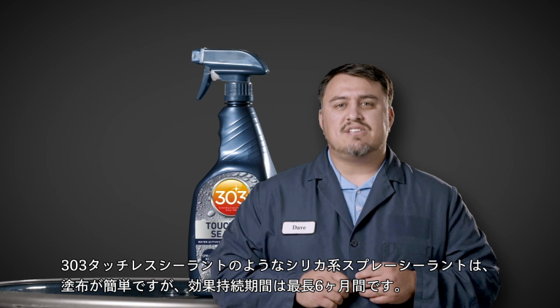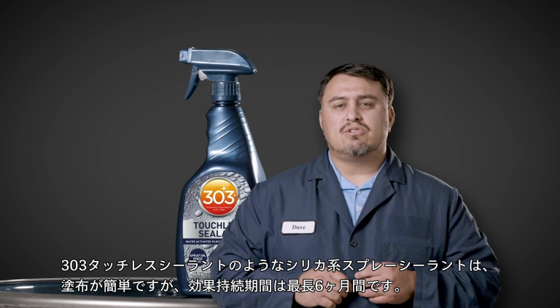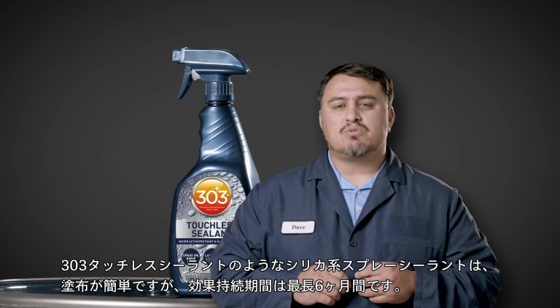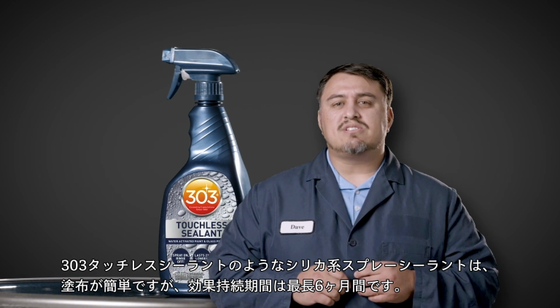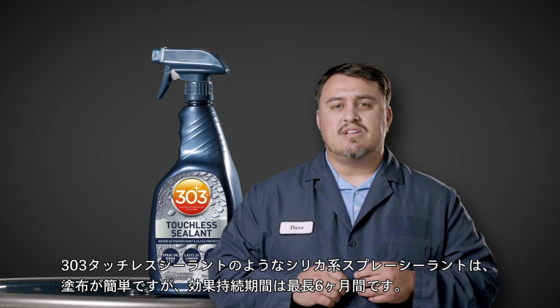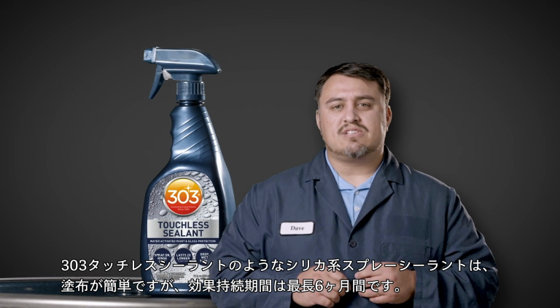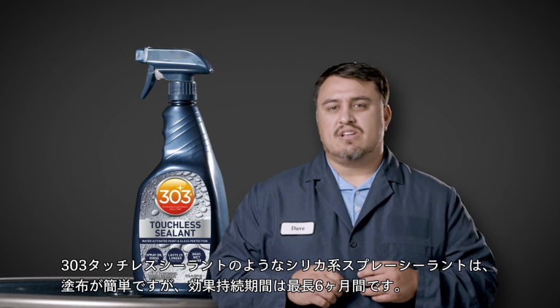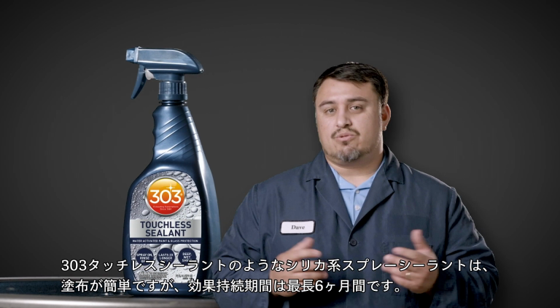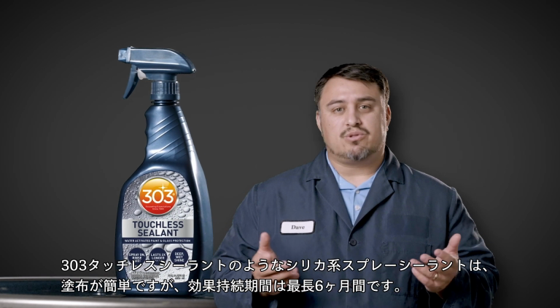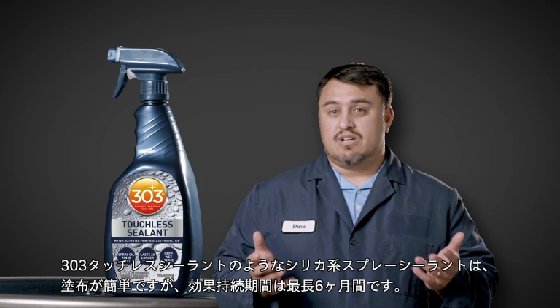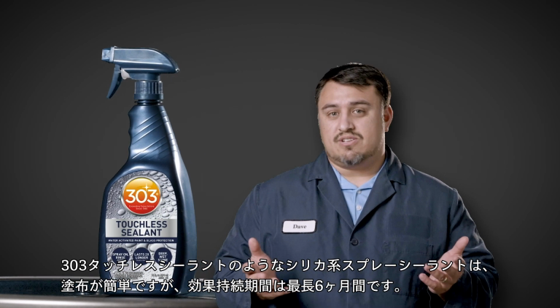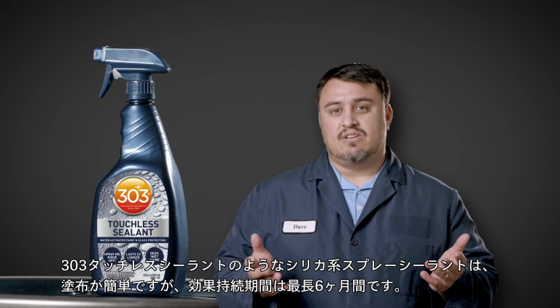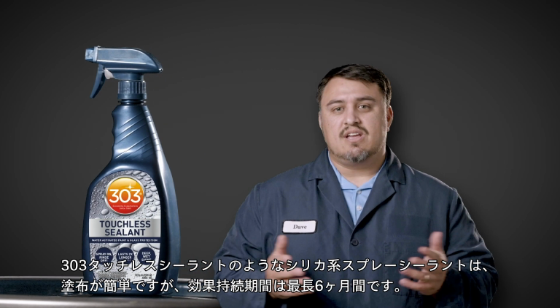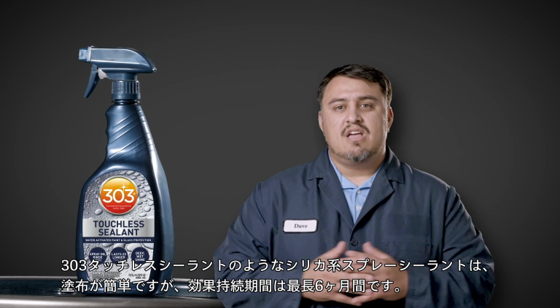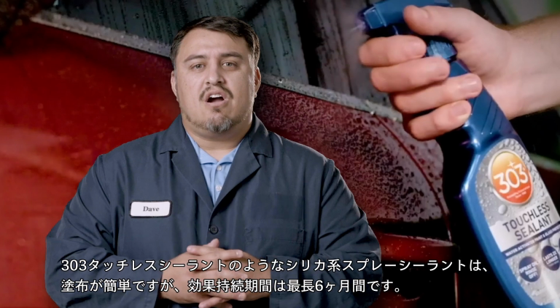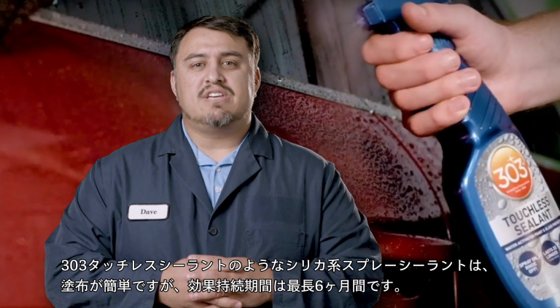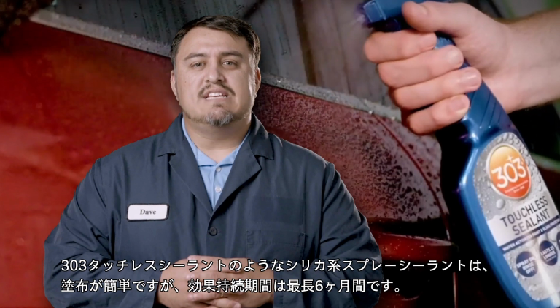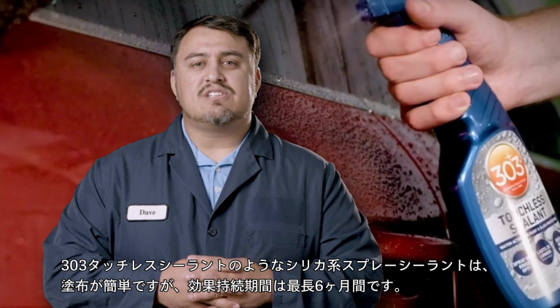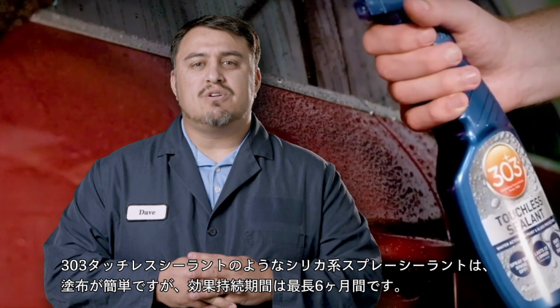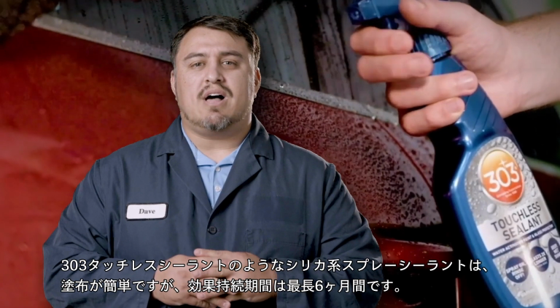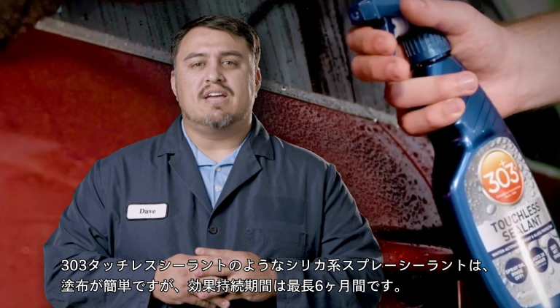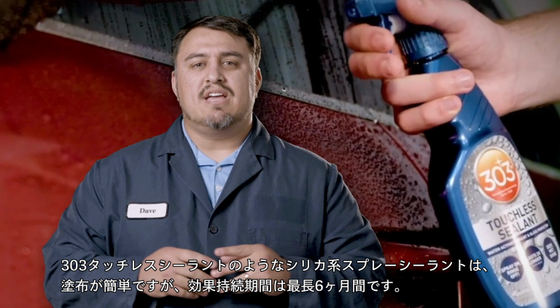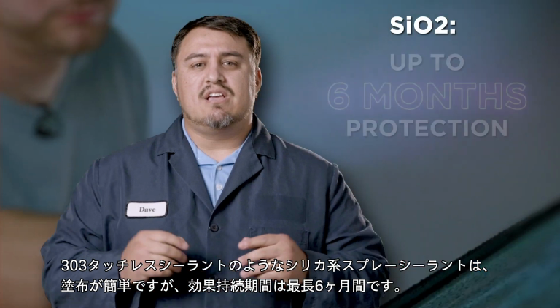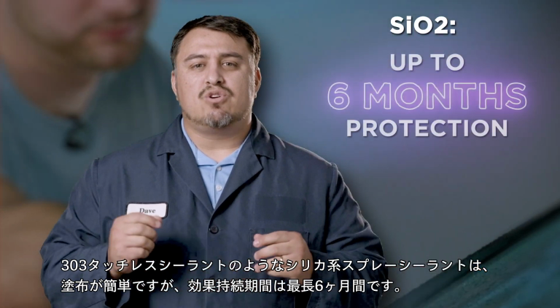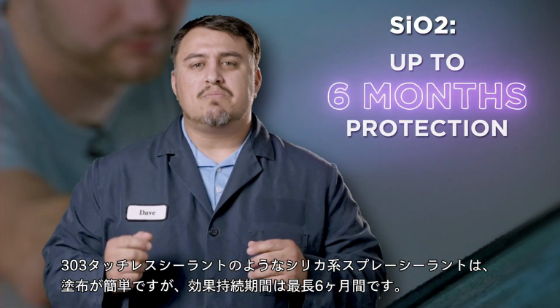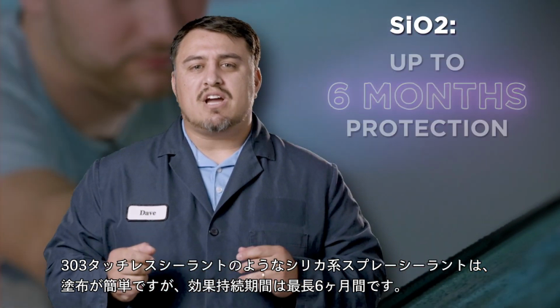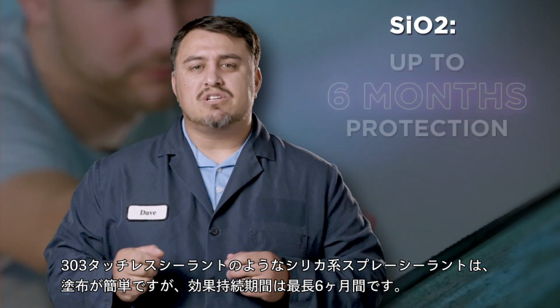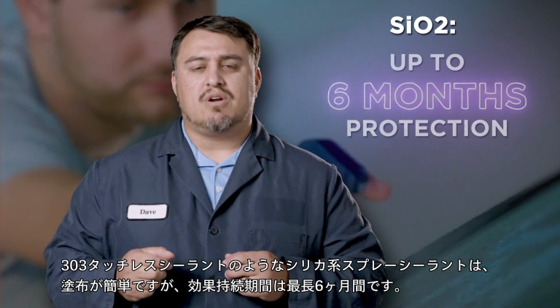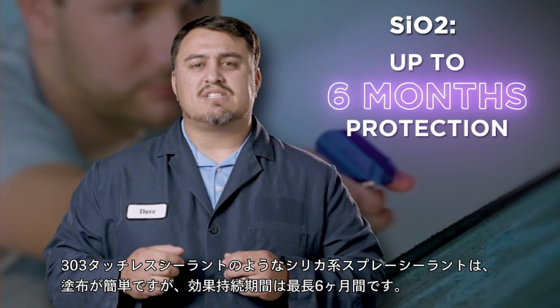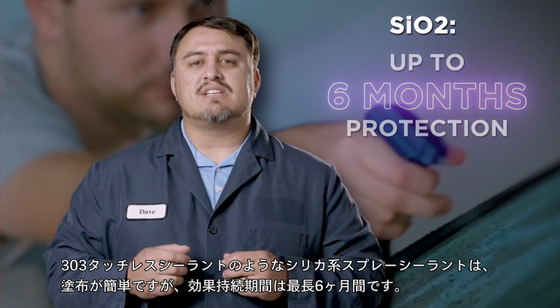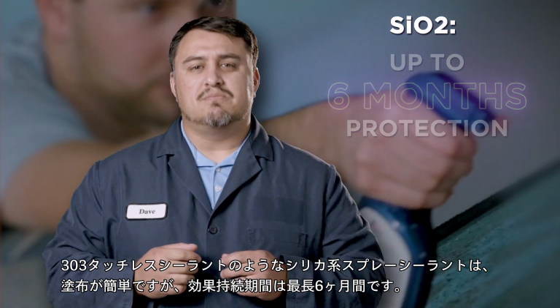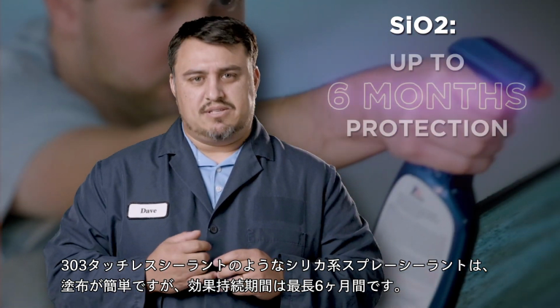SiO2 spray sealants, like 303 Touch the Sealant, are the easiest to apply and give you good protection for up to six months.